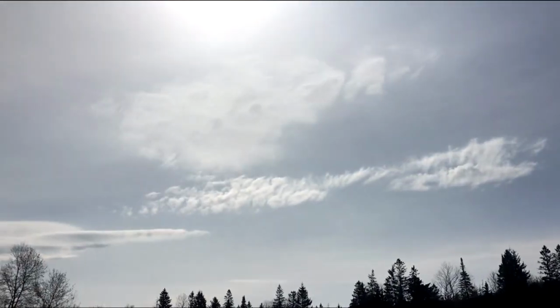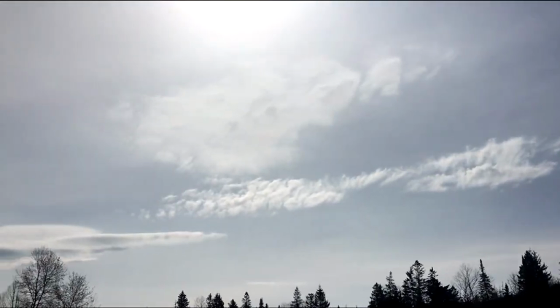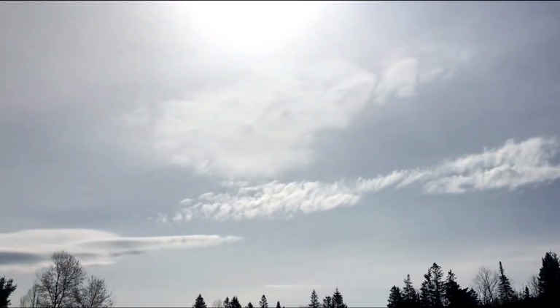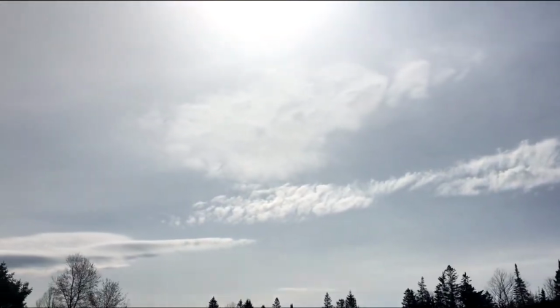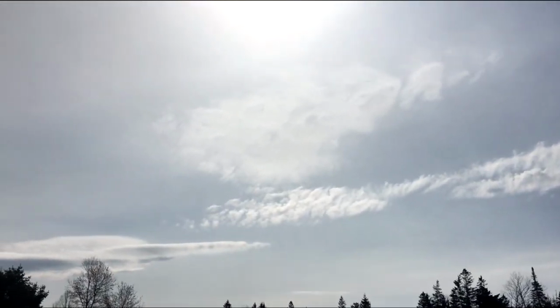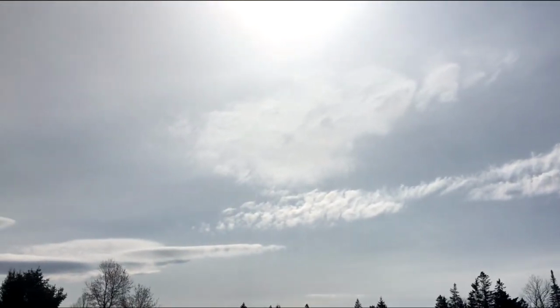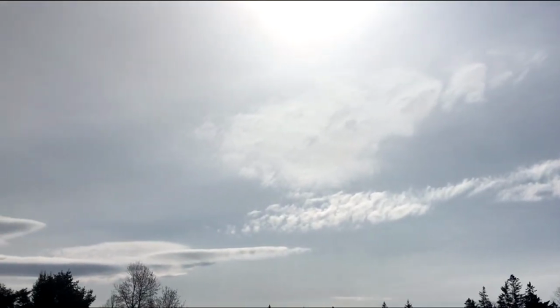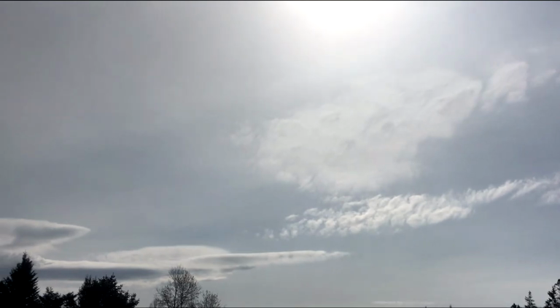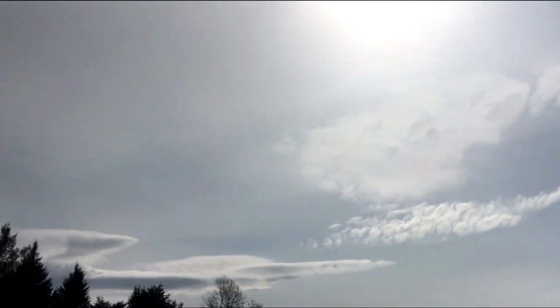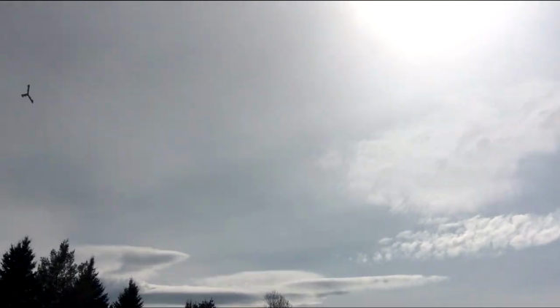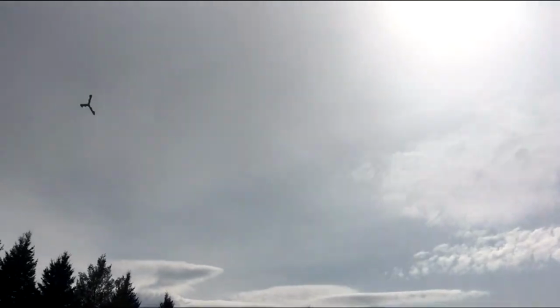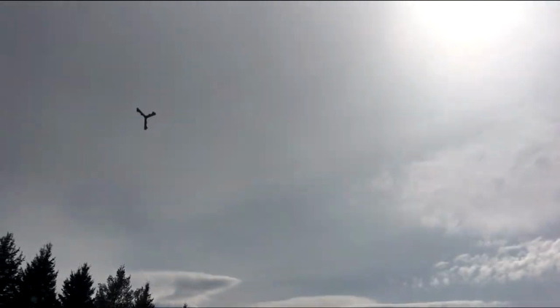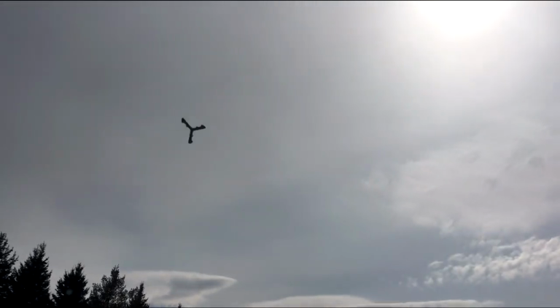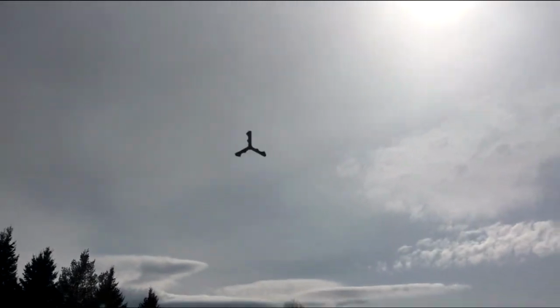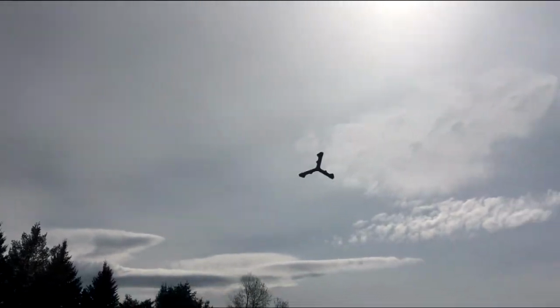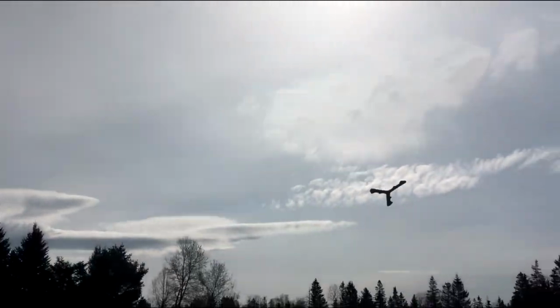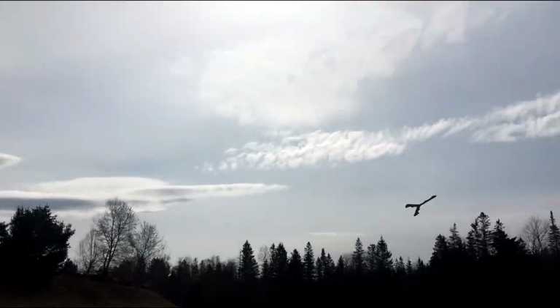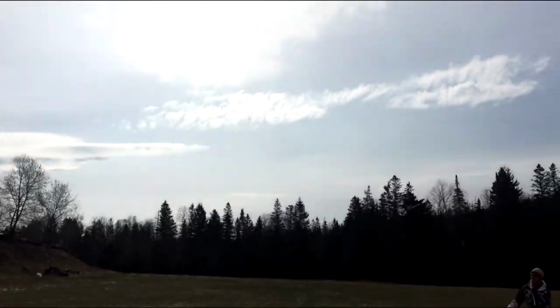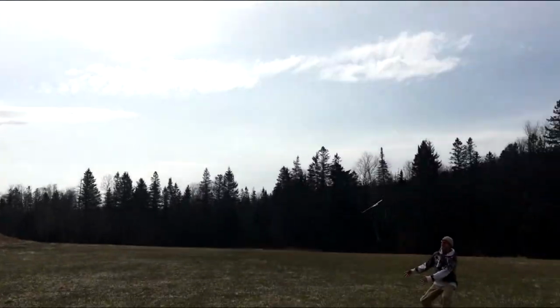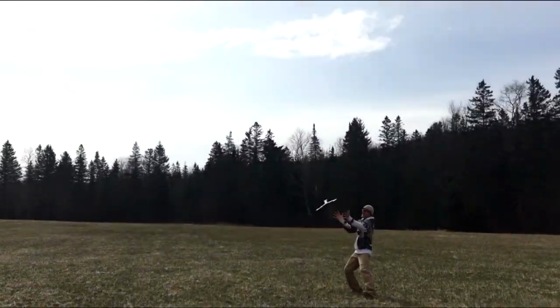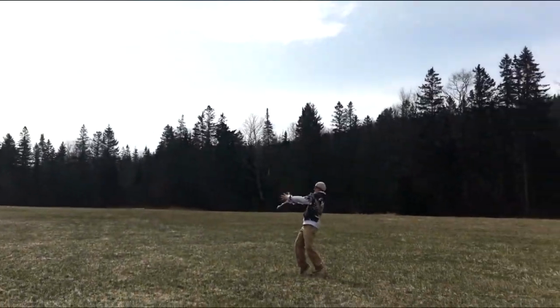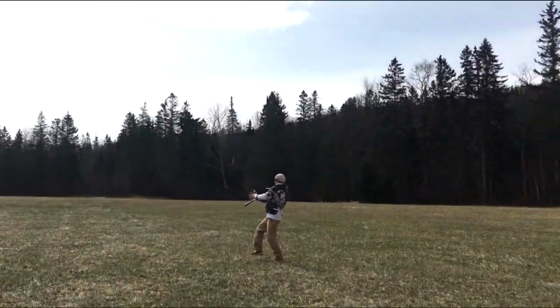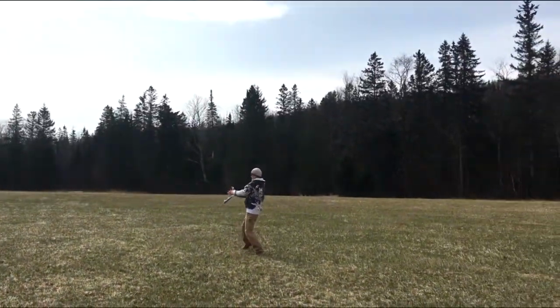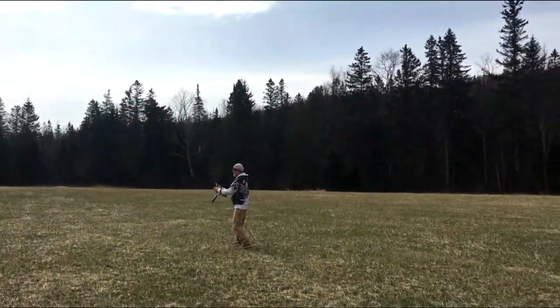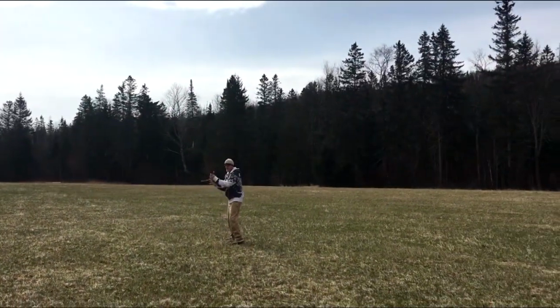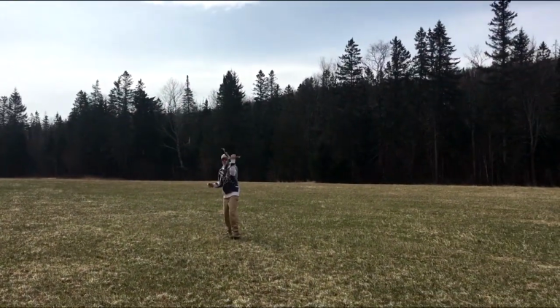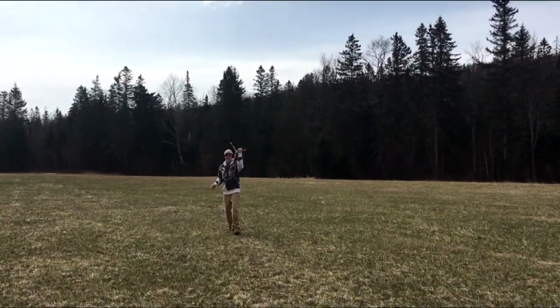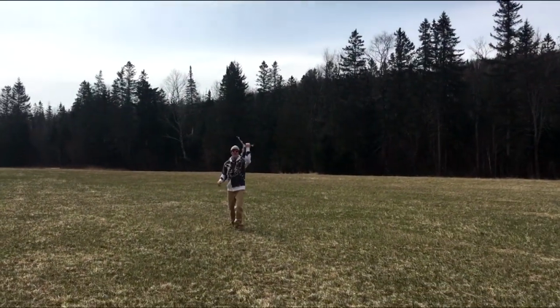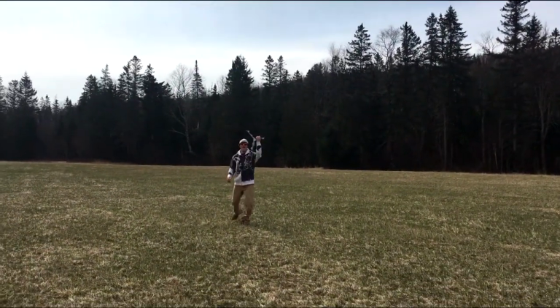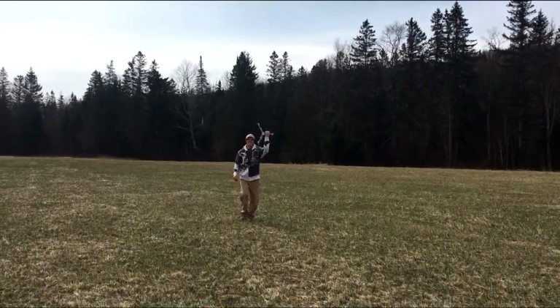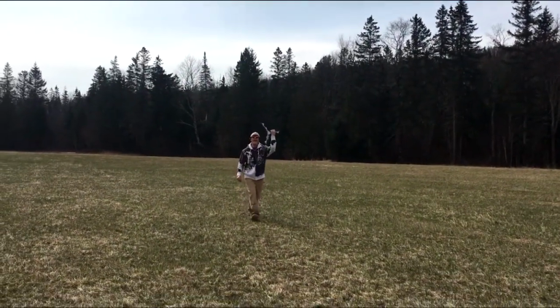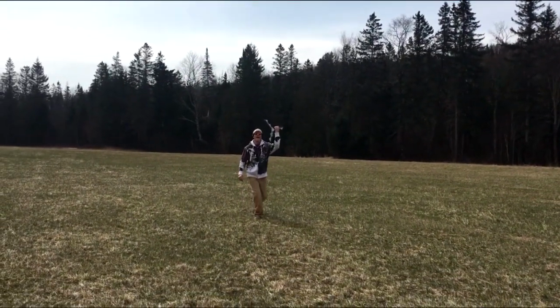It's beautiful. I can tell already. First throw, first catch.